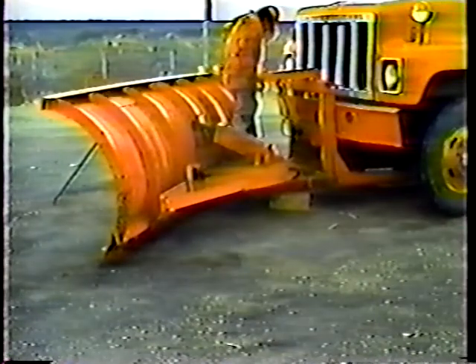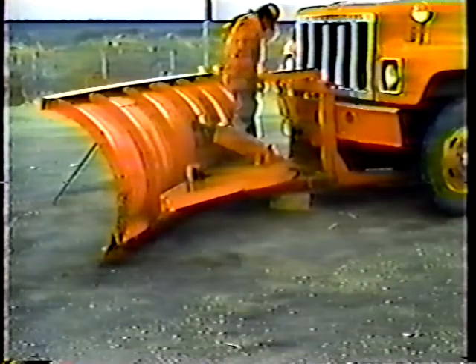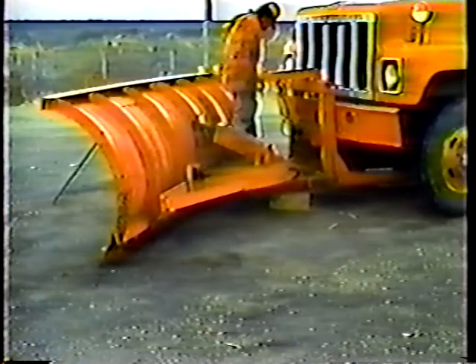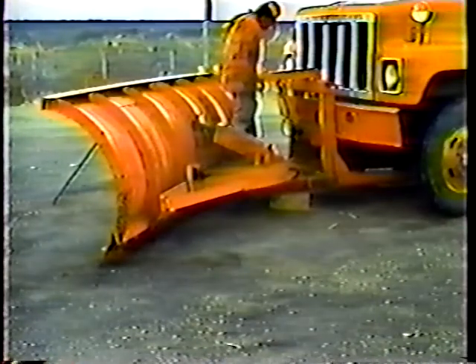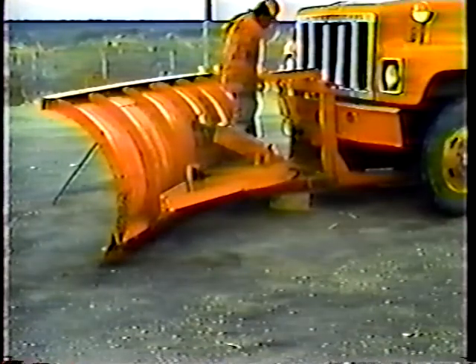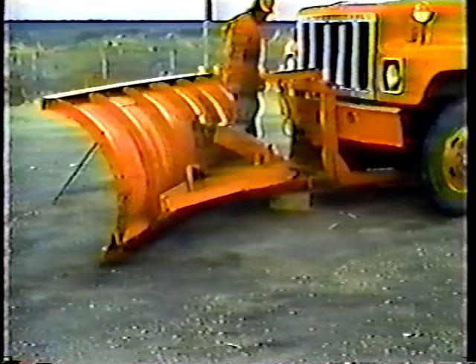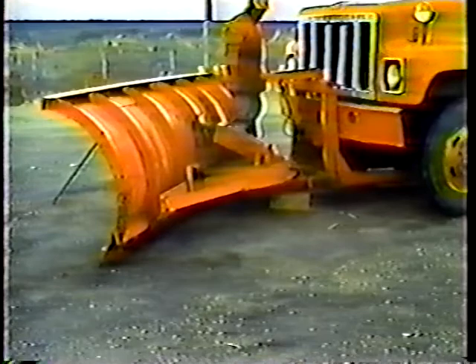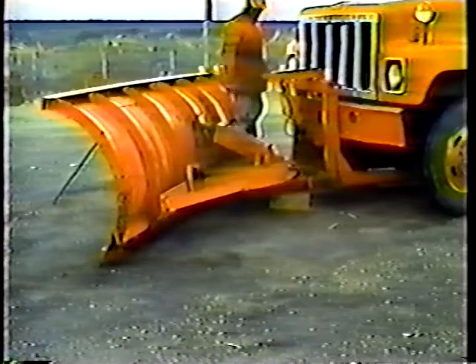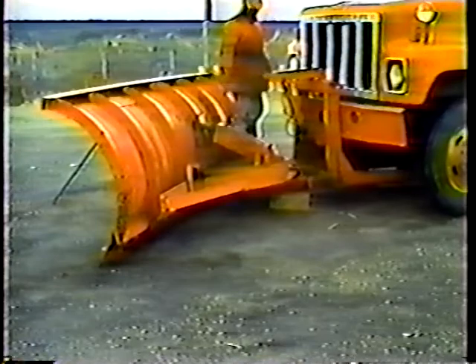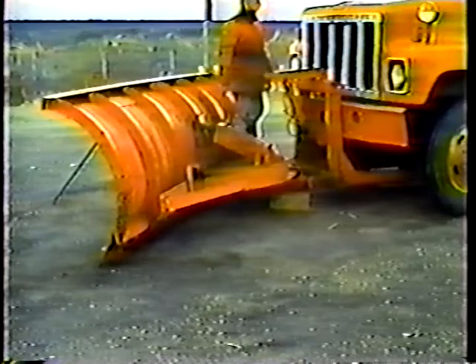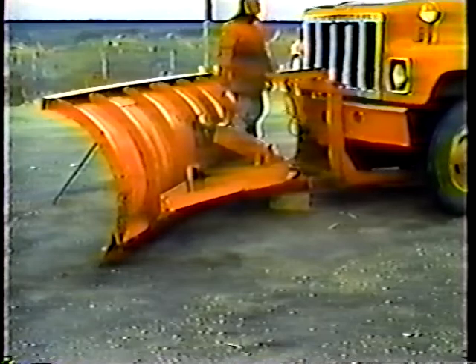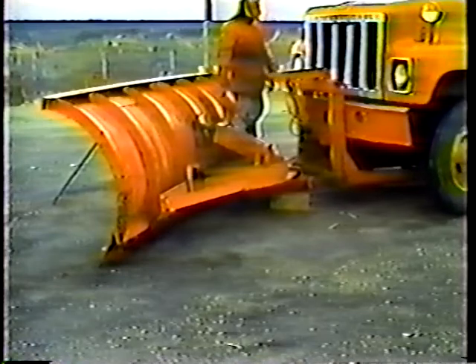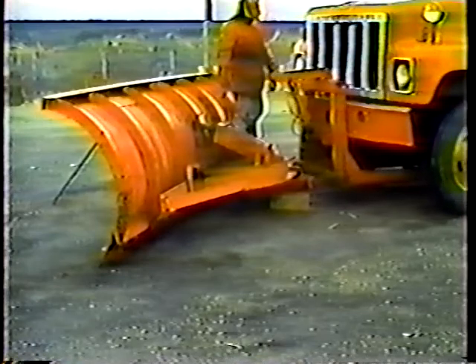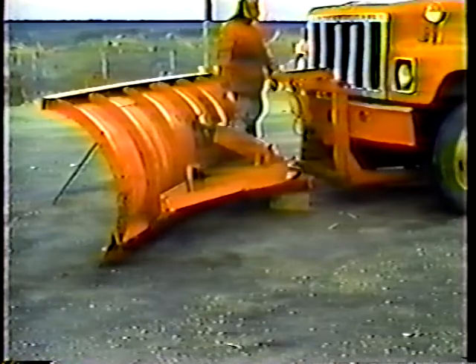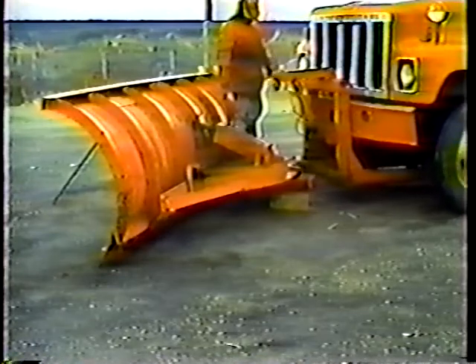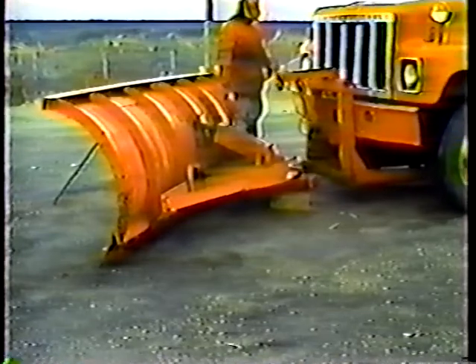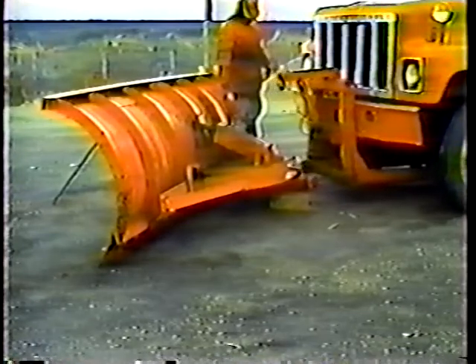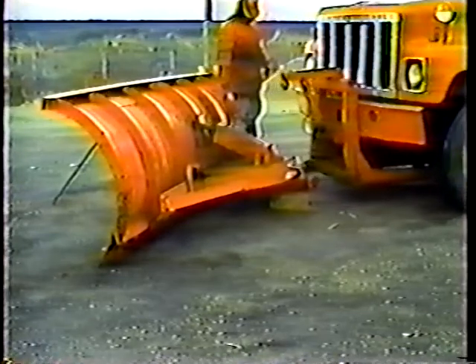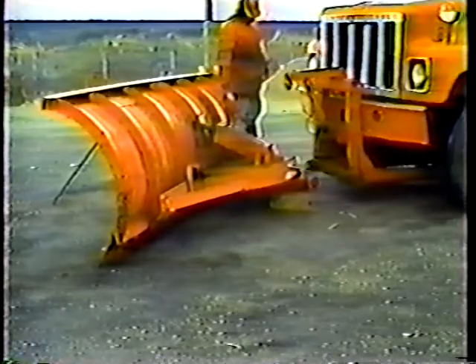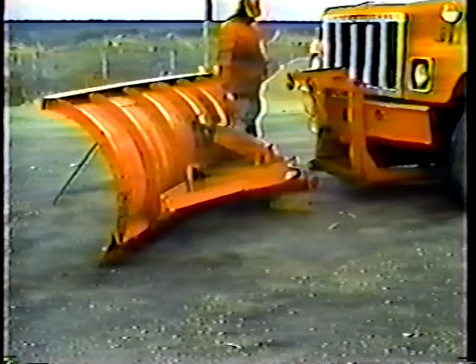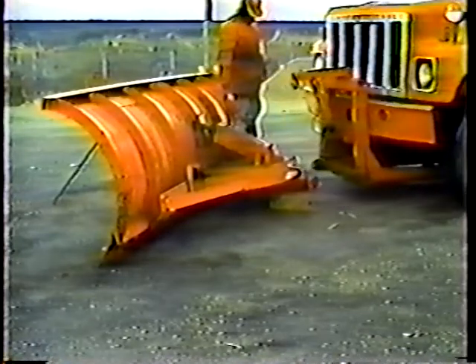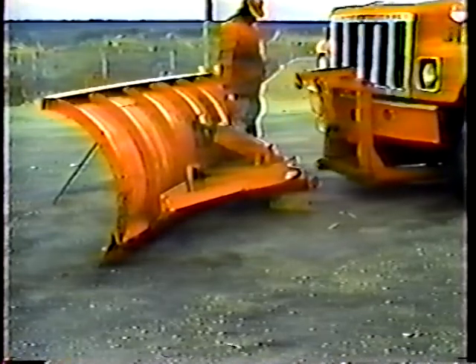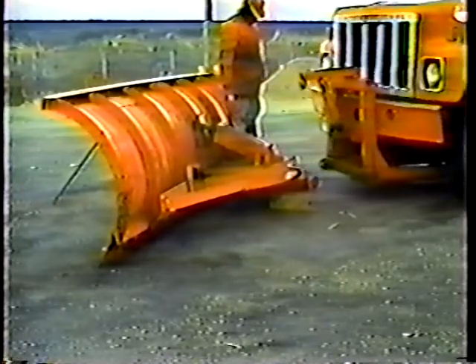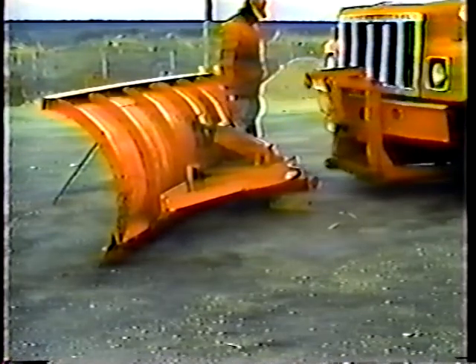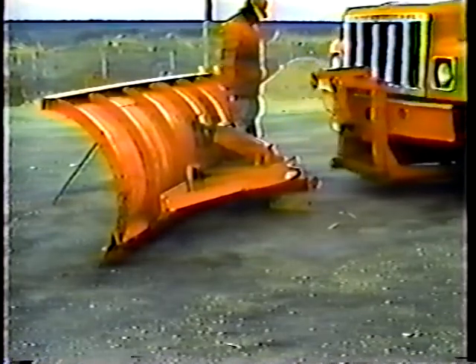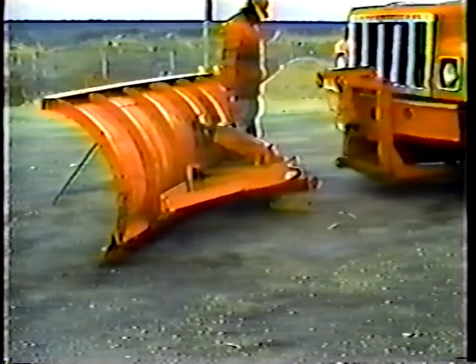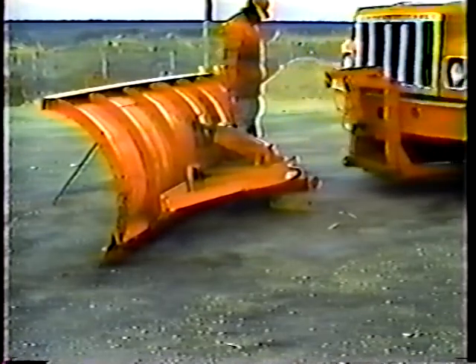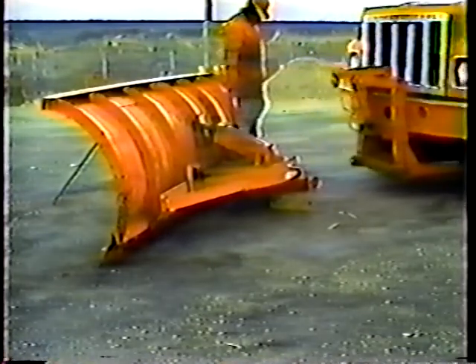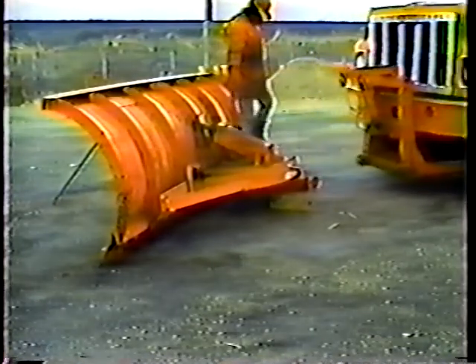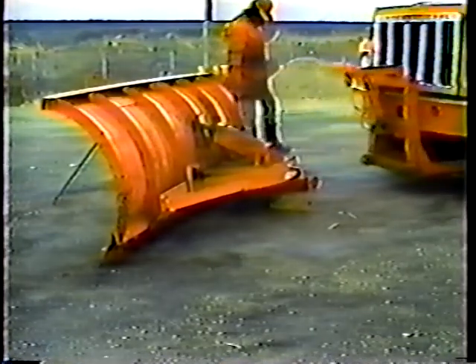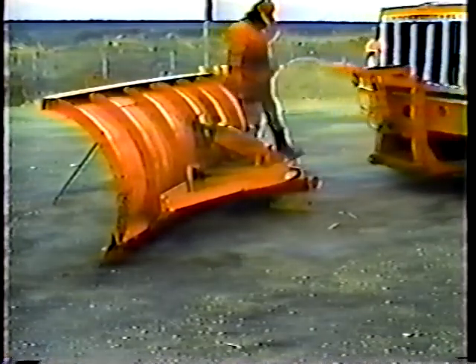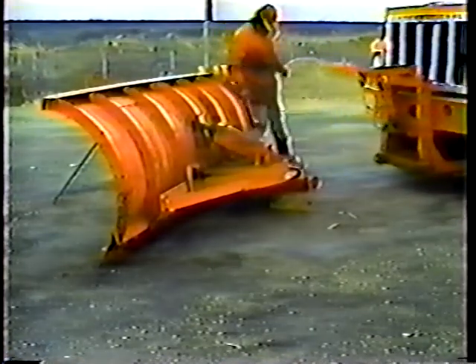And that's it for Part 1: mounting, daily checks, and storage.